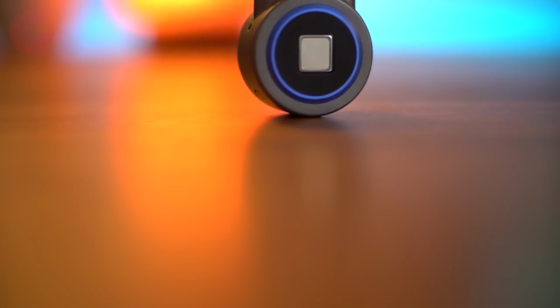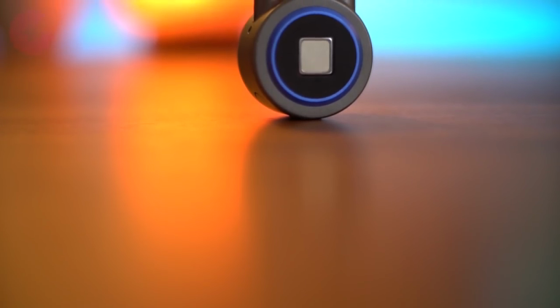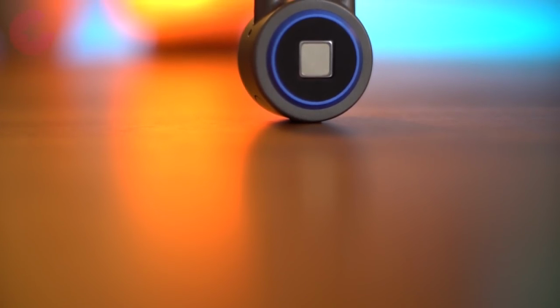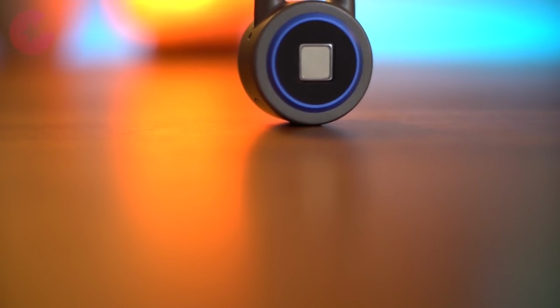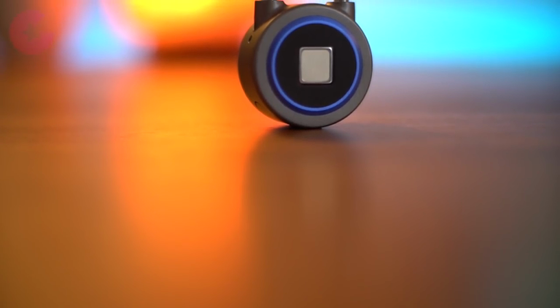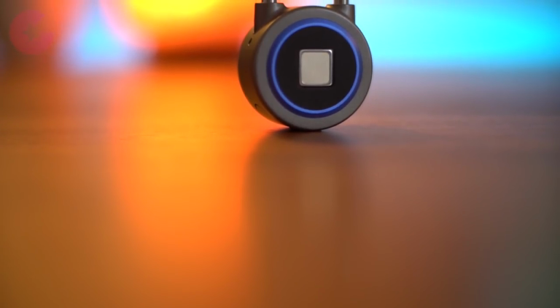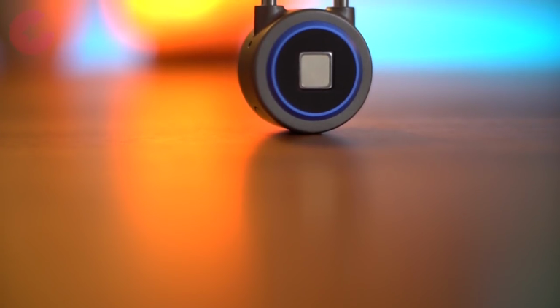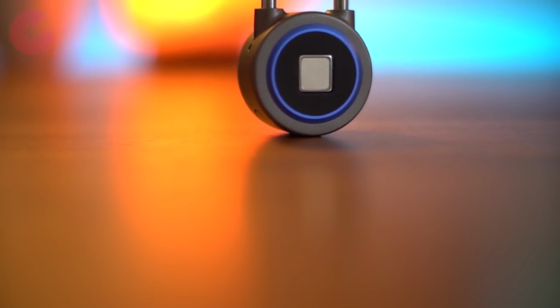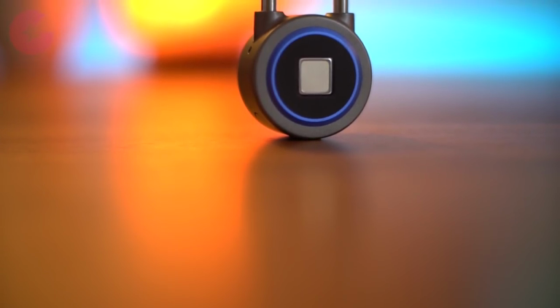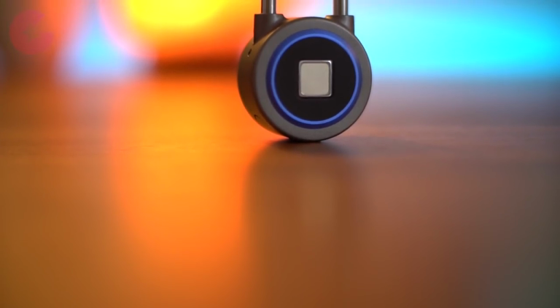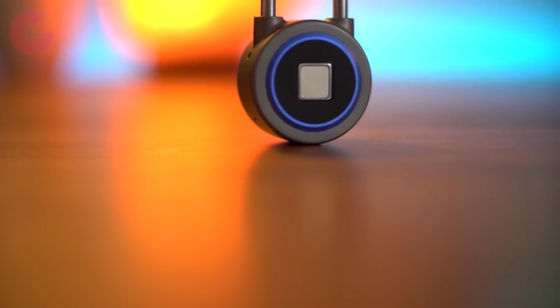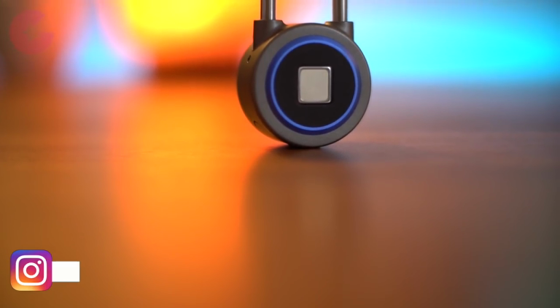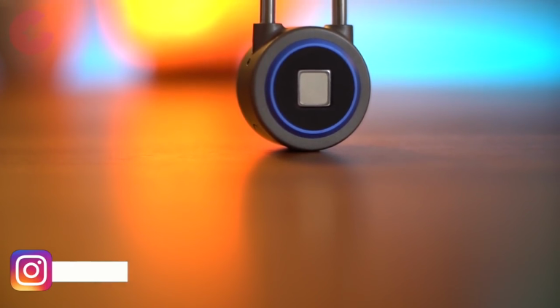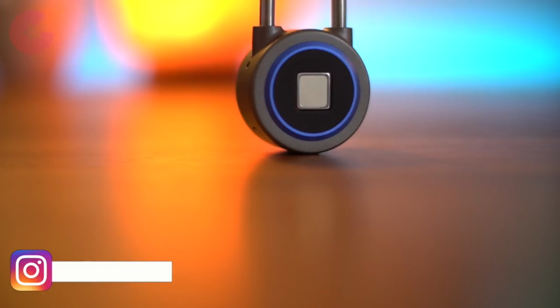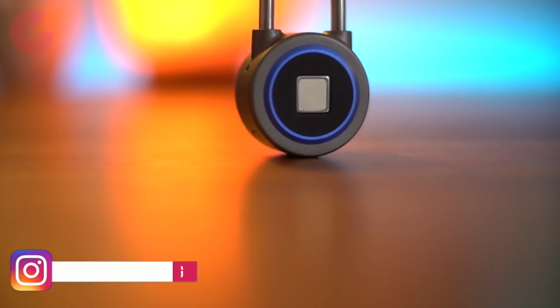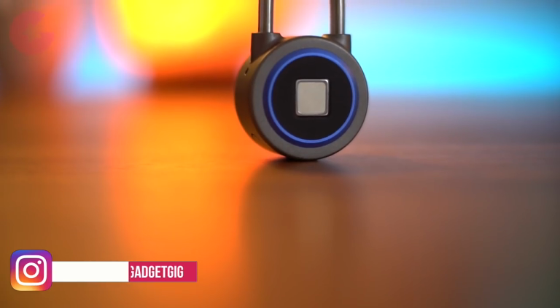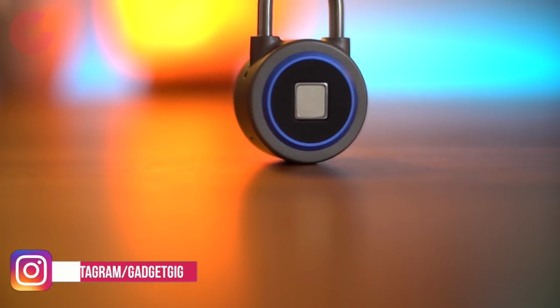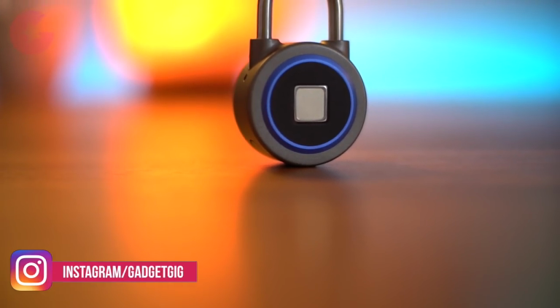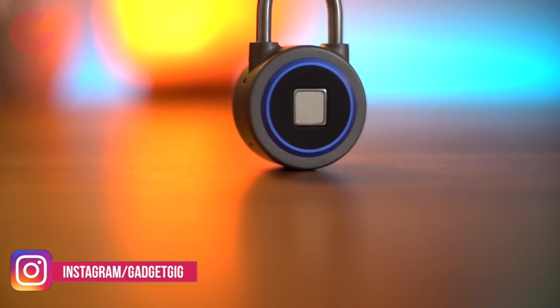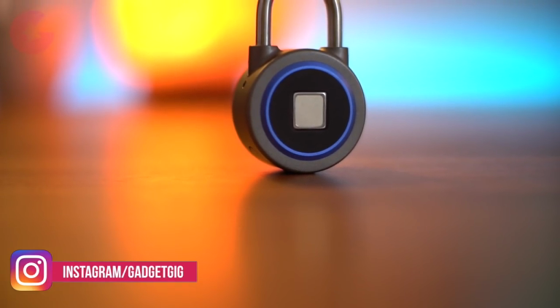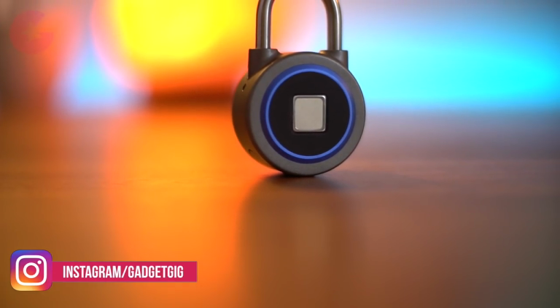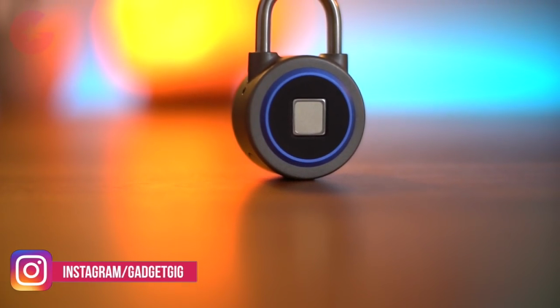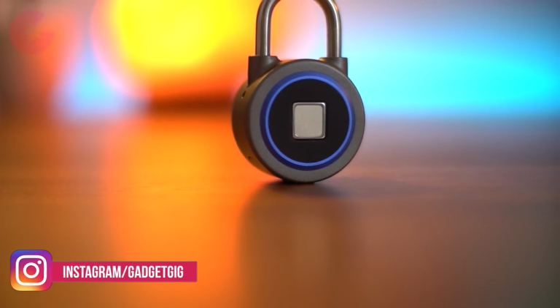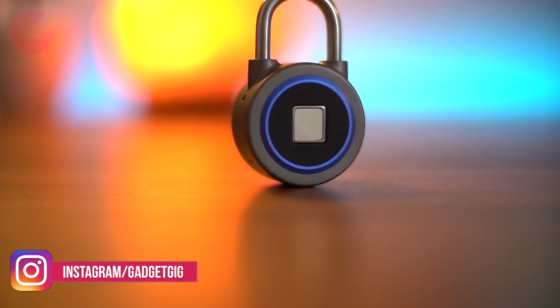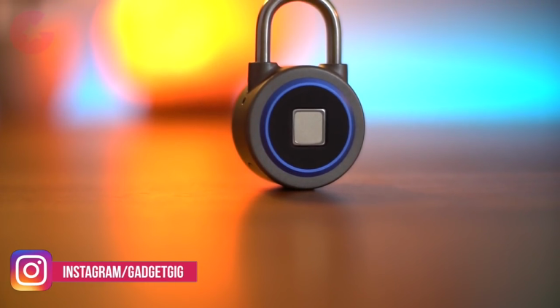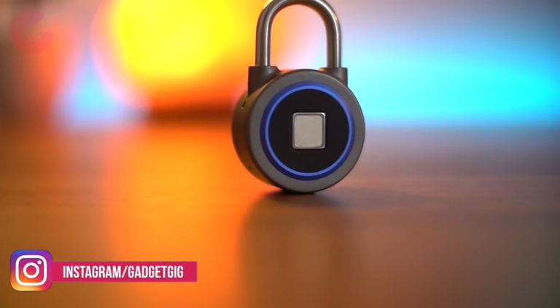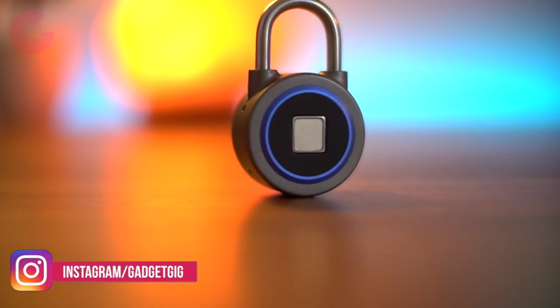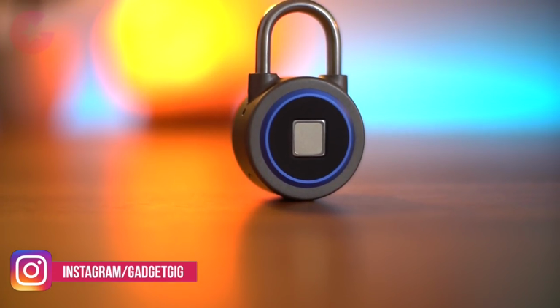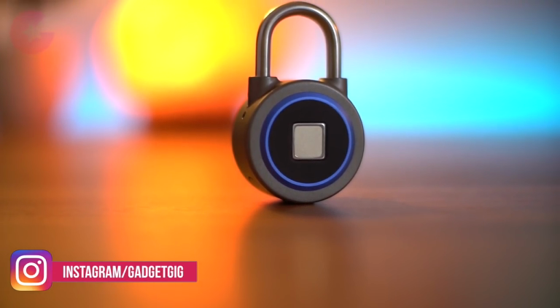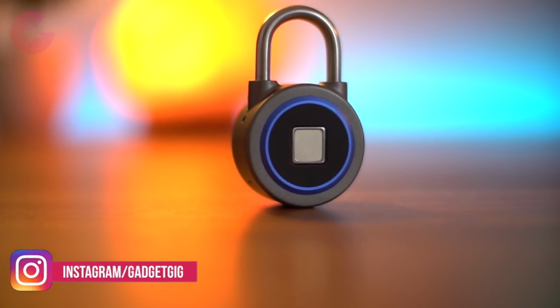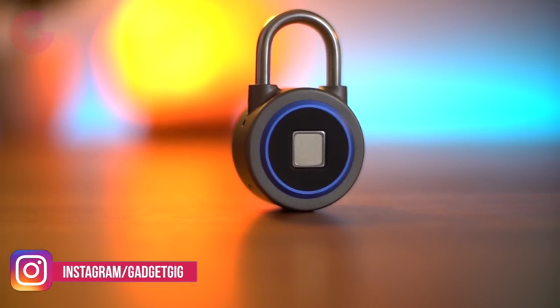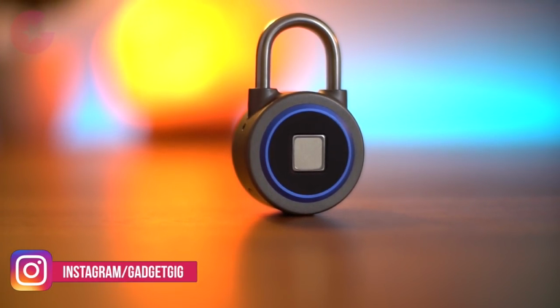We got this smart lock from banggood.com and if you like it and want to buy one, don't forget to check the buy link in the description below.